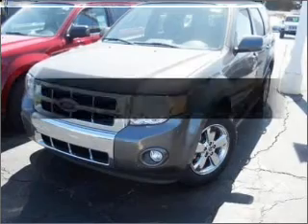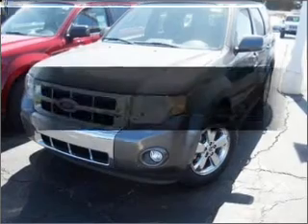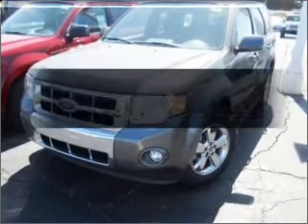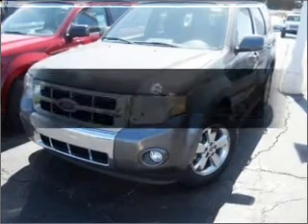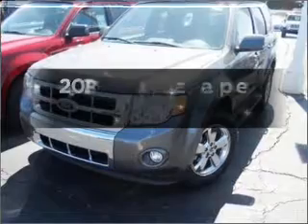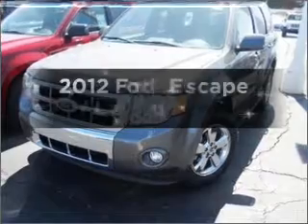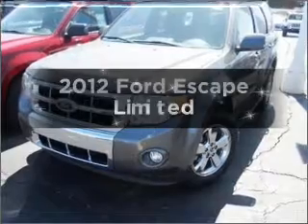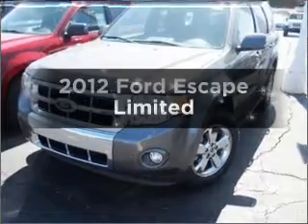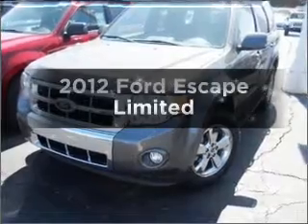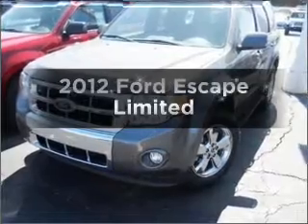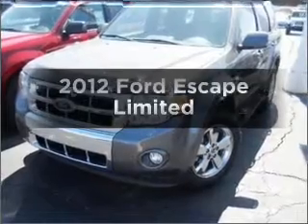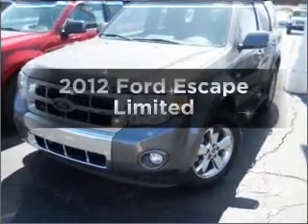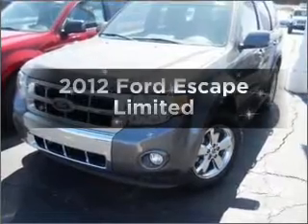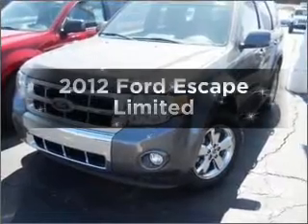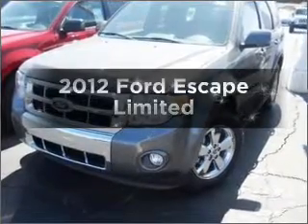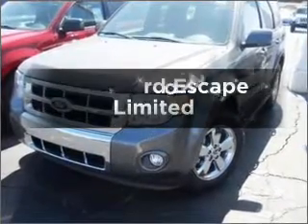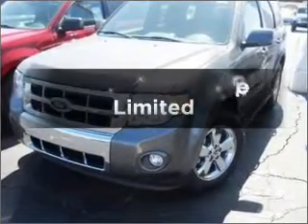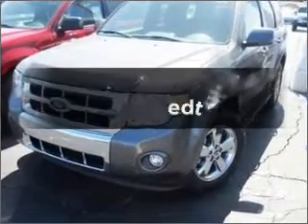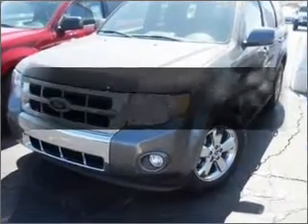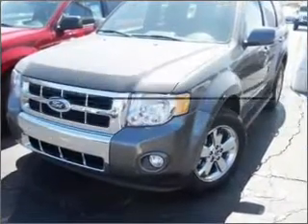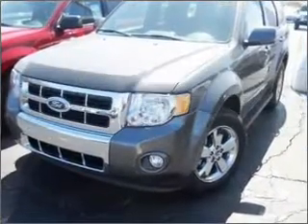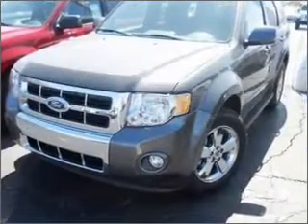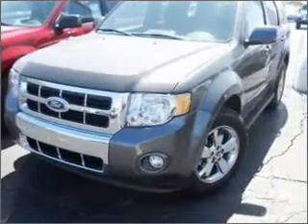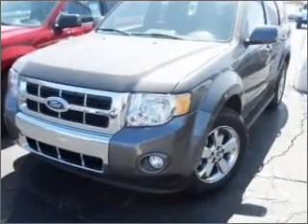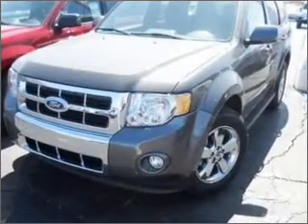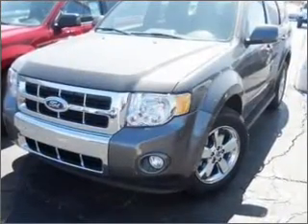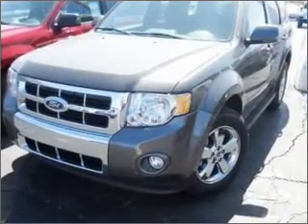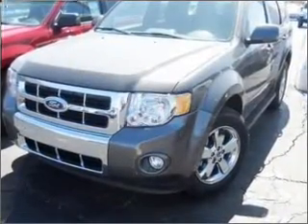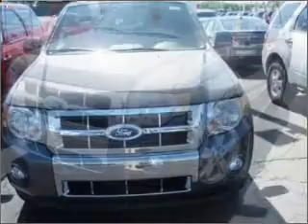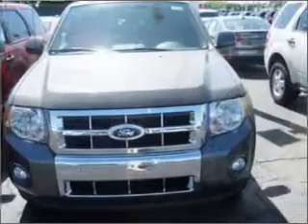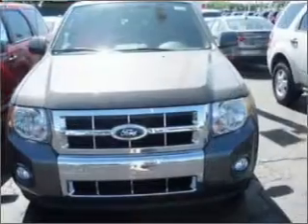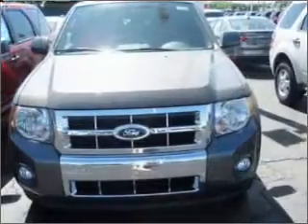Check out this 2012 Ford Escape. Travel the roads in style and comfort in this great vehicle.